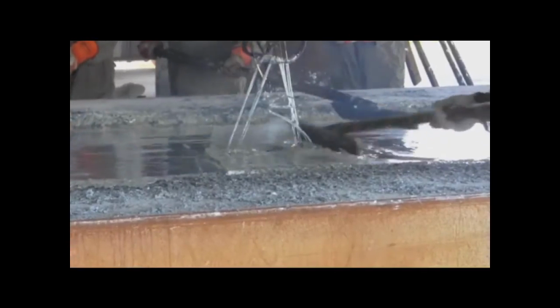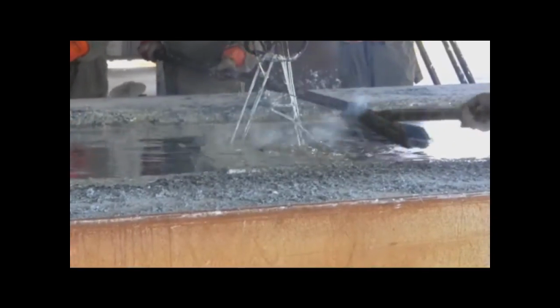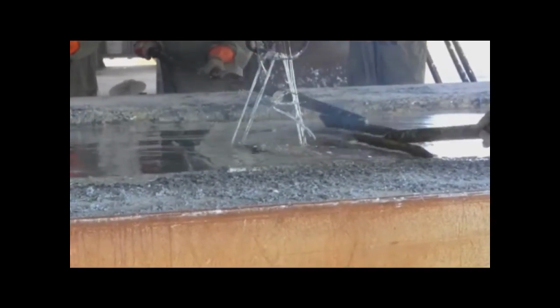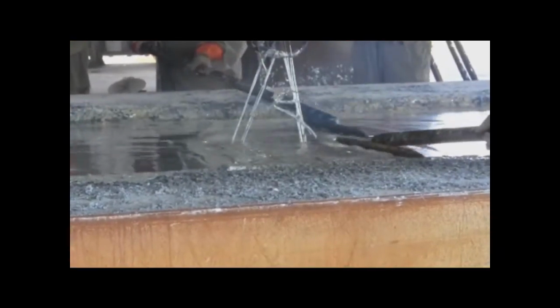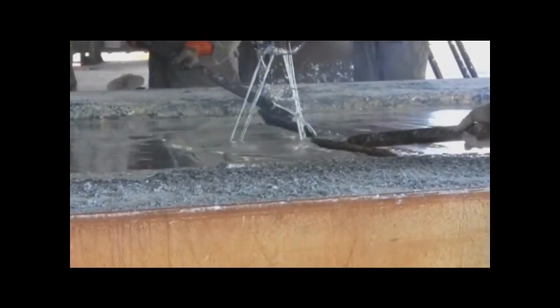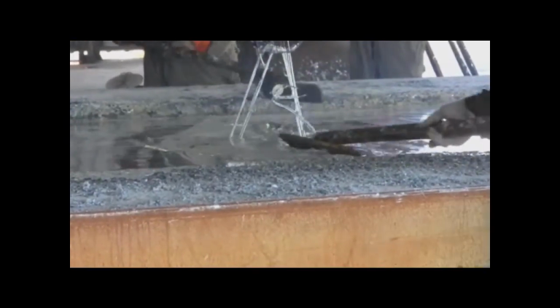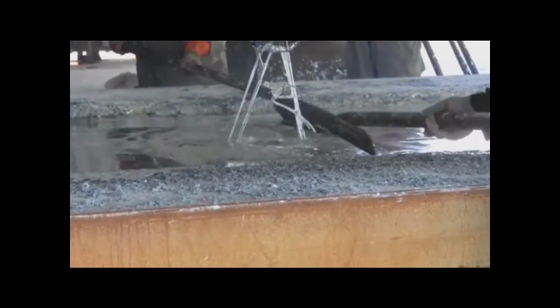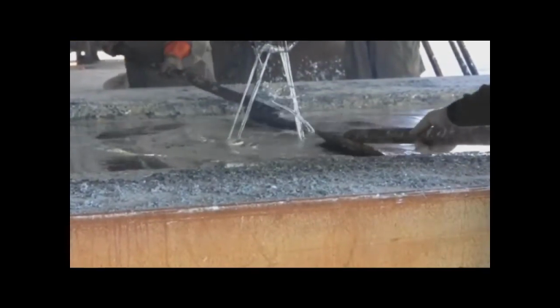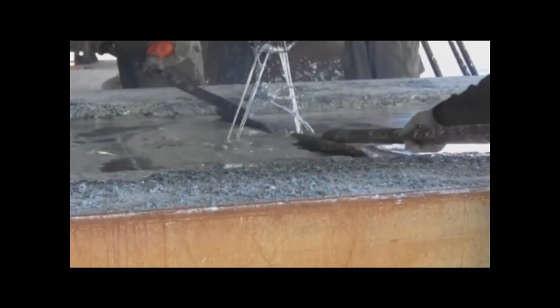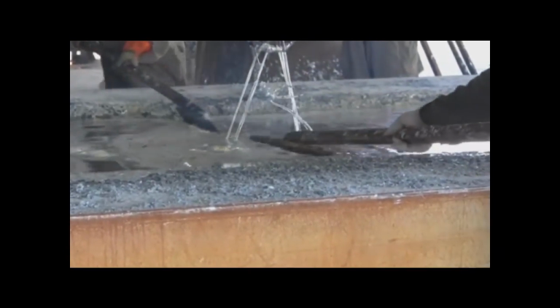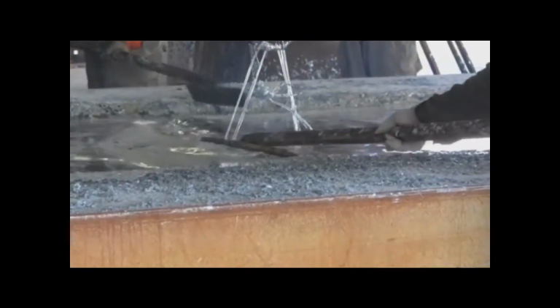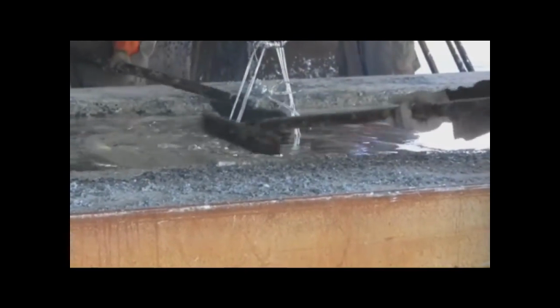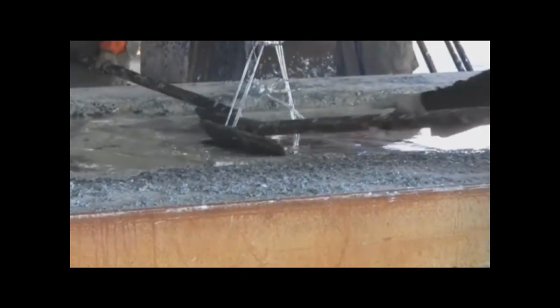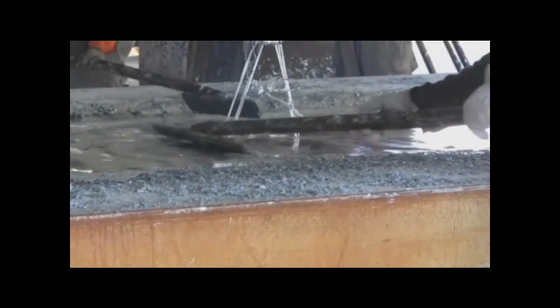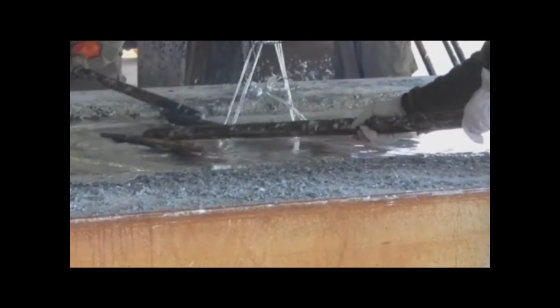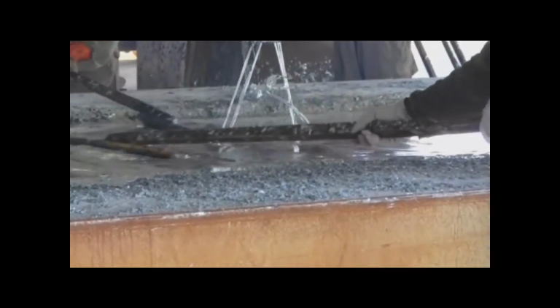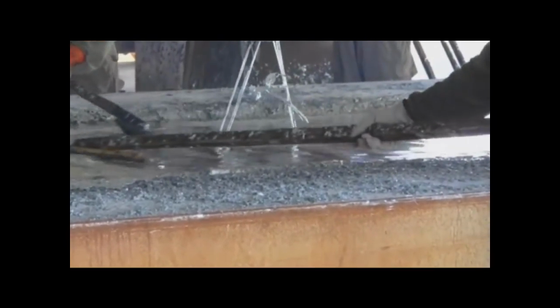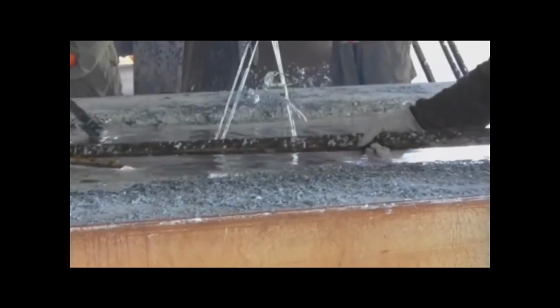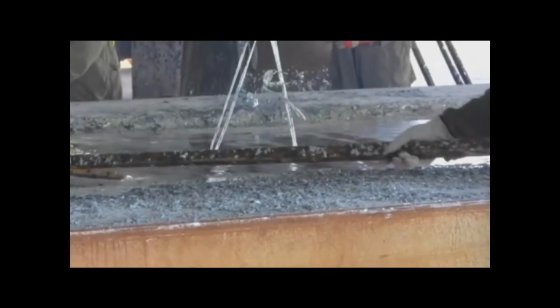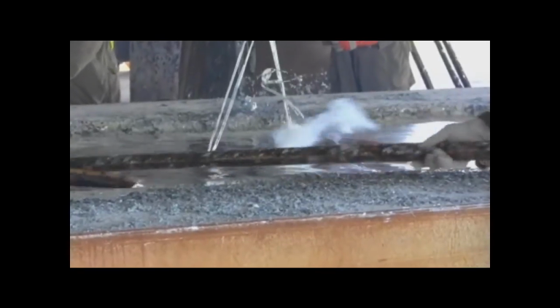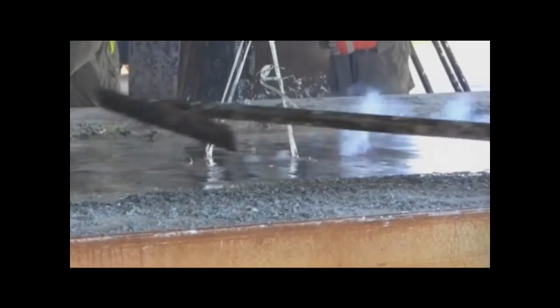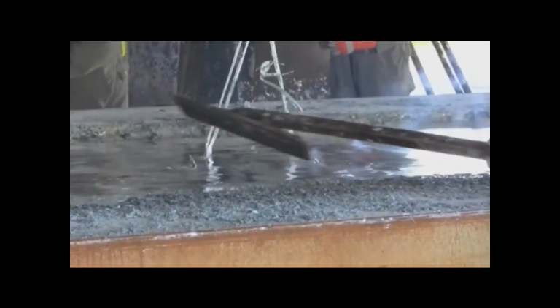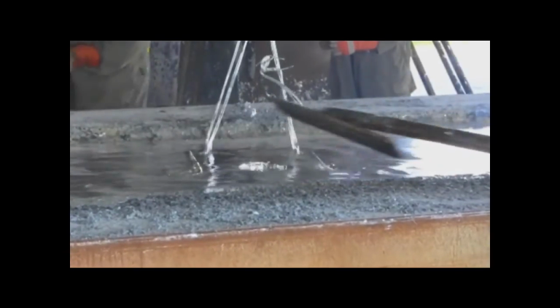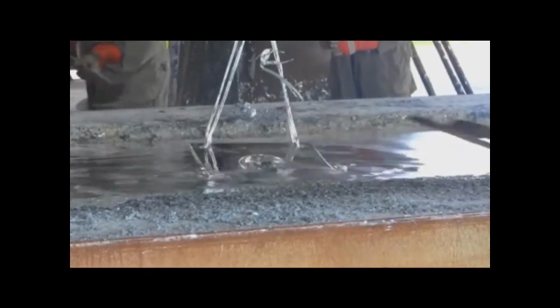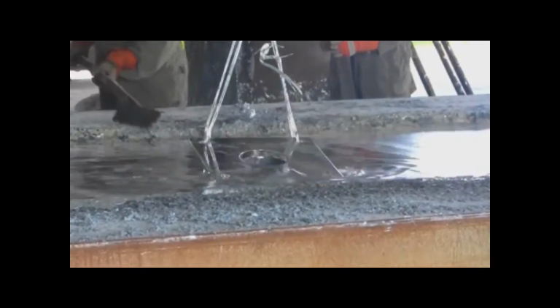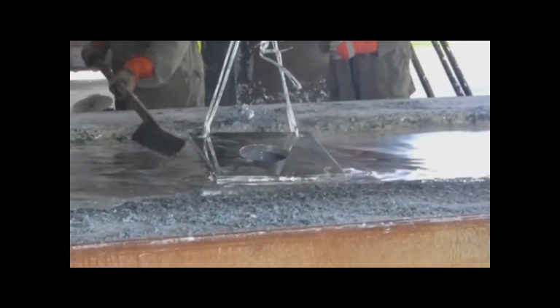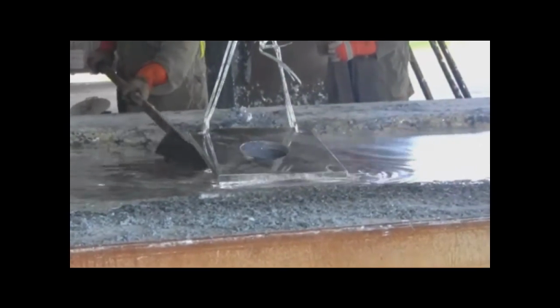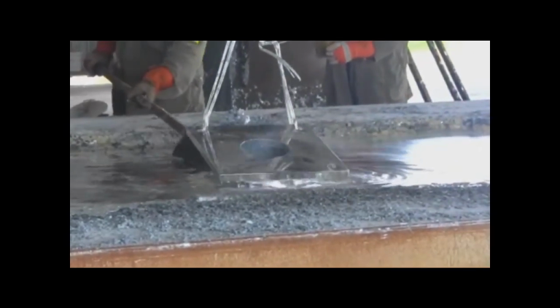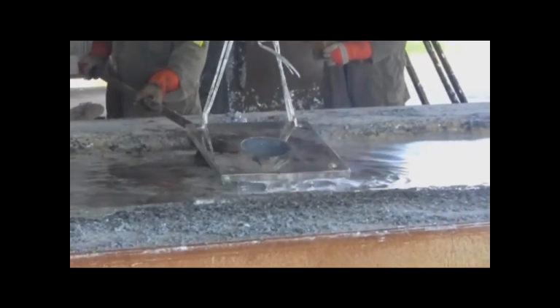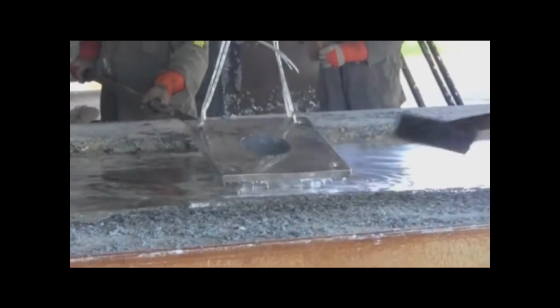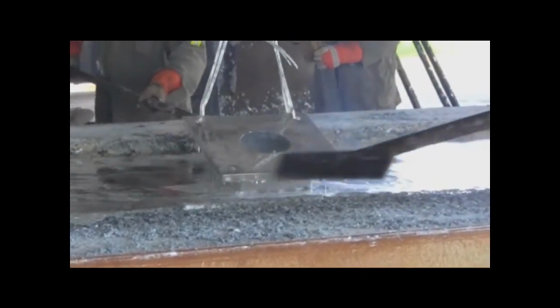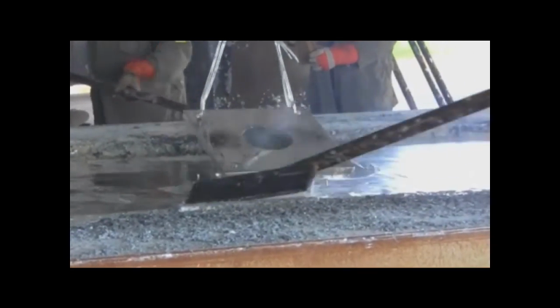Before the steel exits the molten zinc, residue must be skimmed back to ensure that the material can exit through pure zinc.